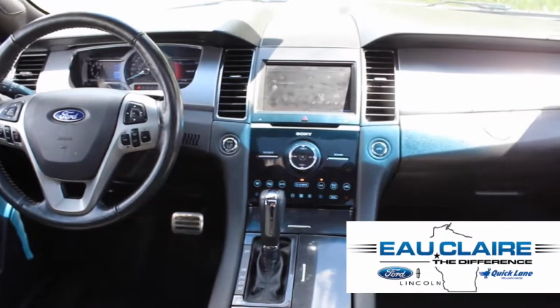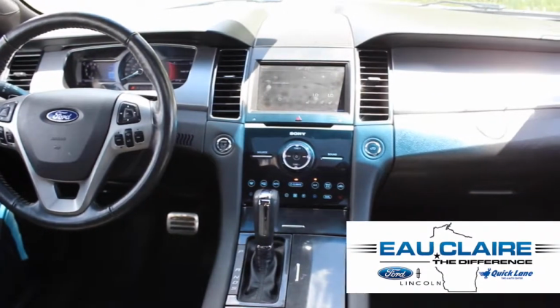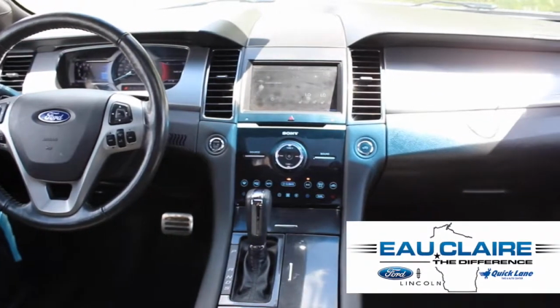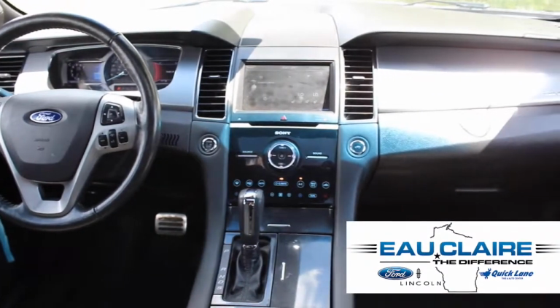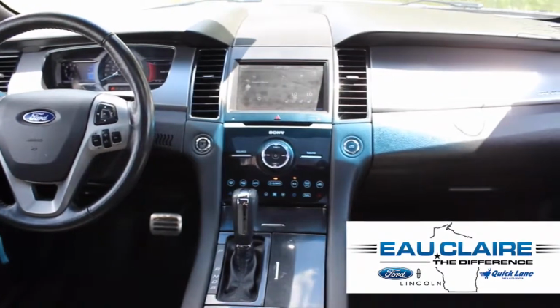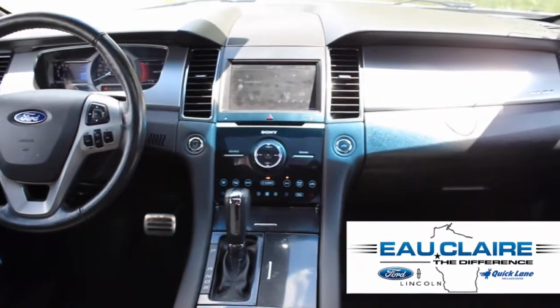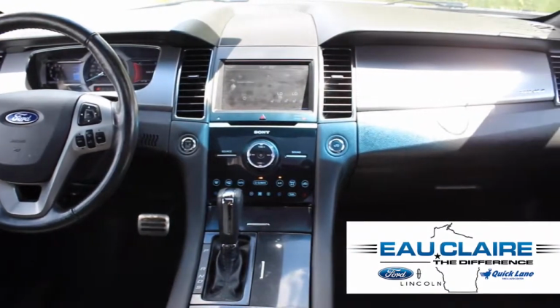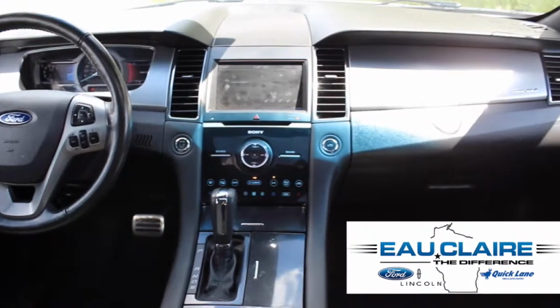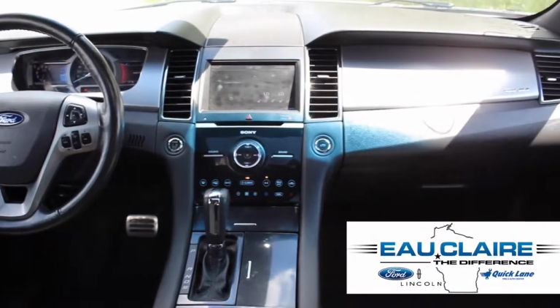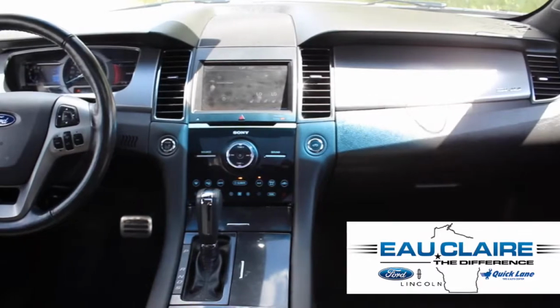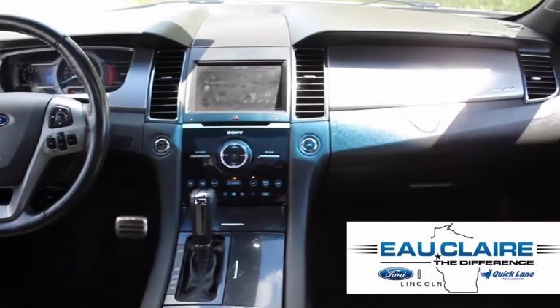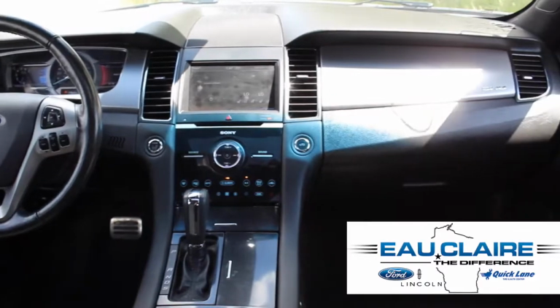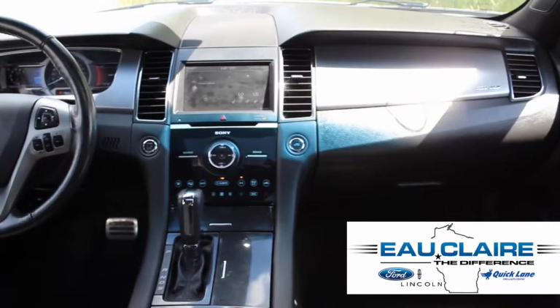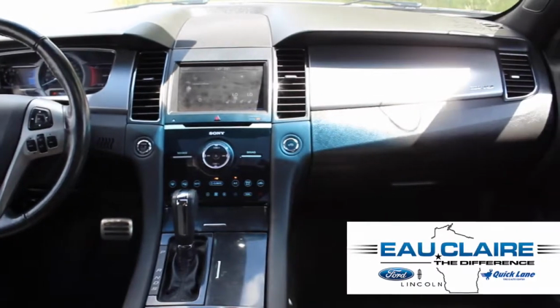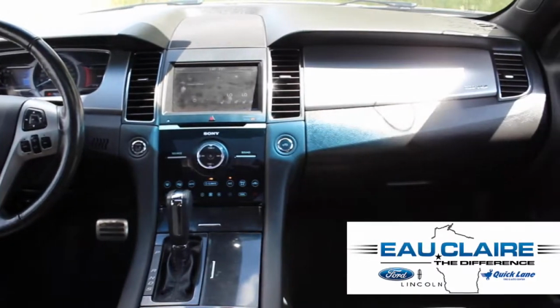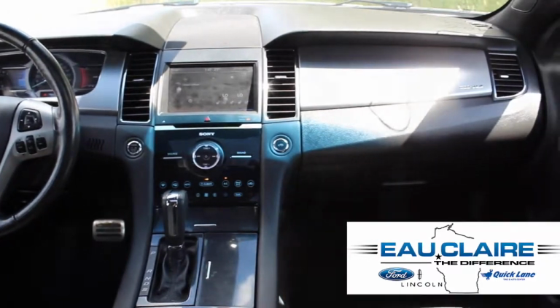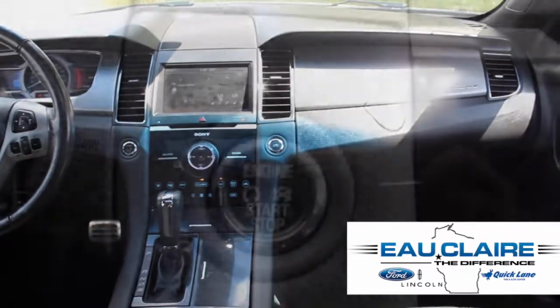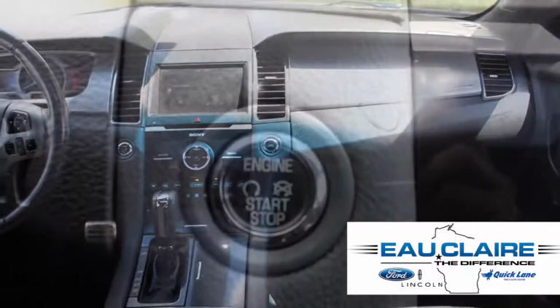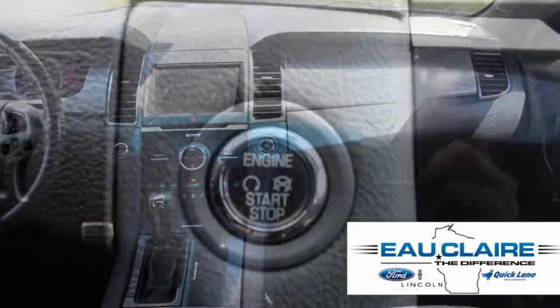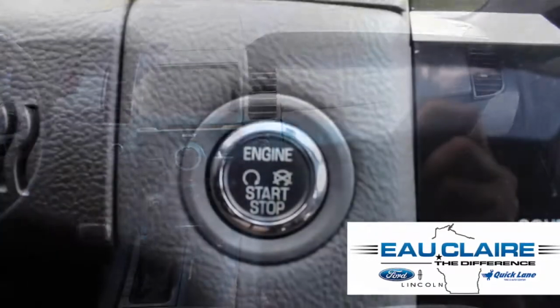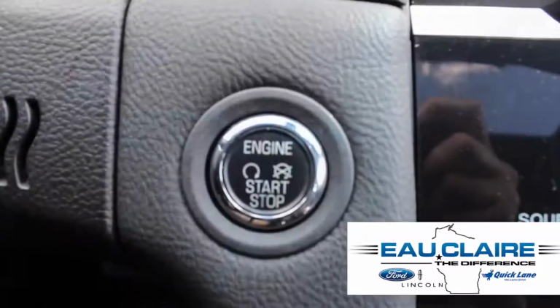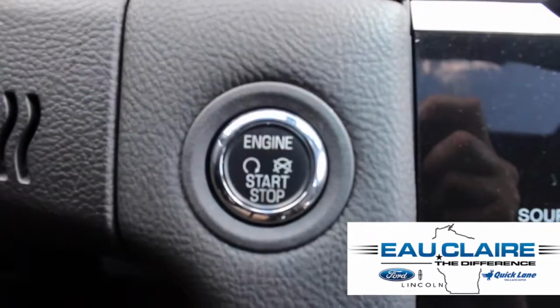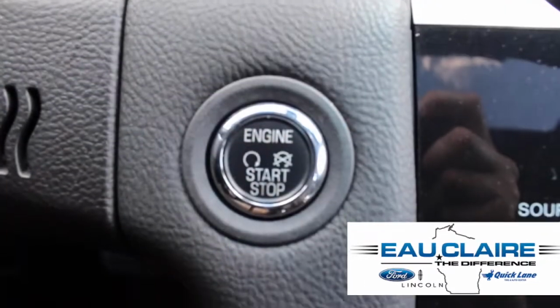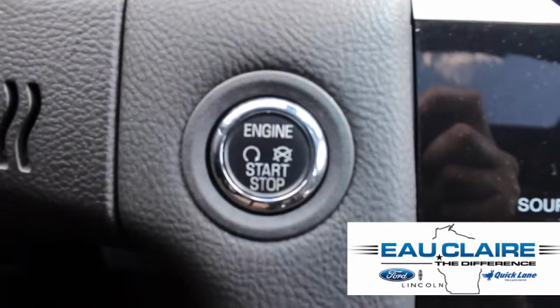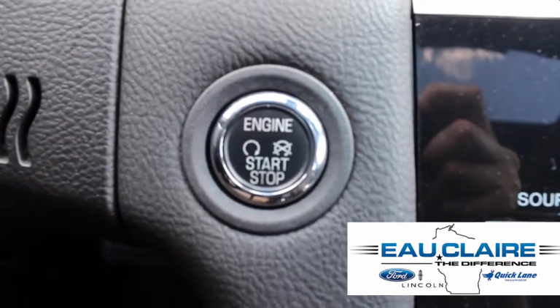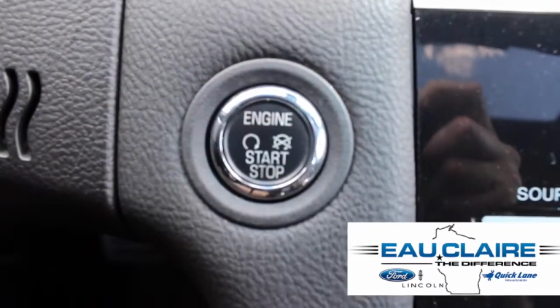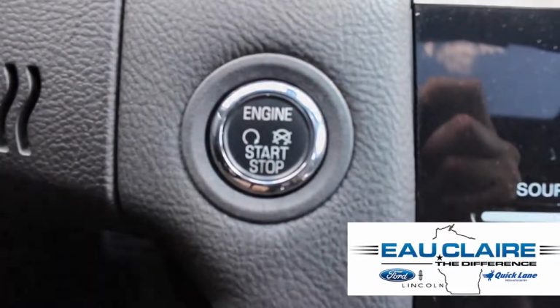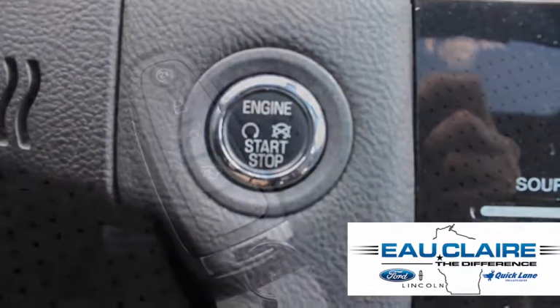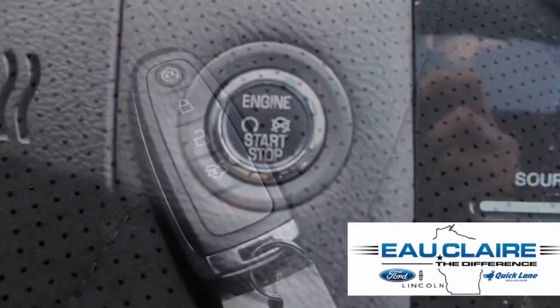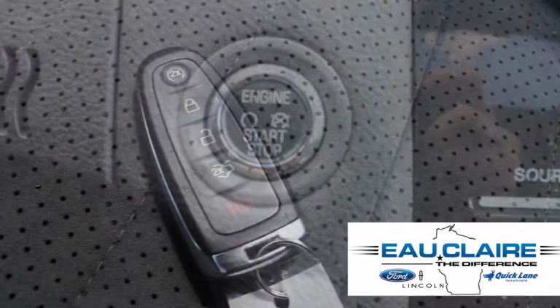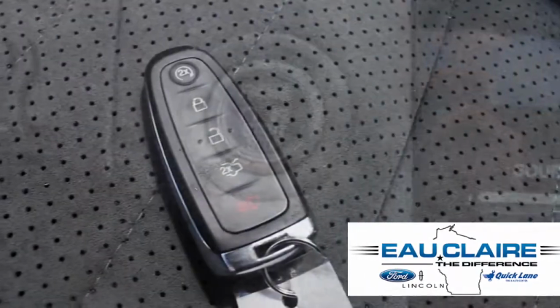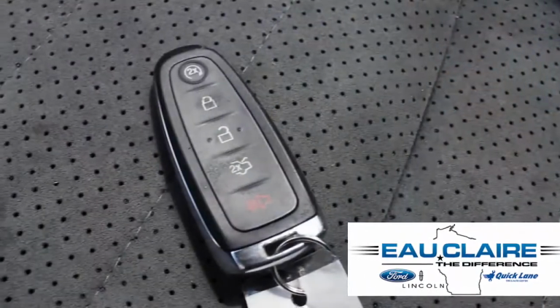Other convenient features include Bluetooth, keyless ignition, and remote start.